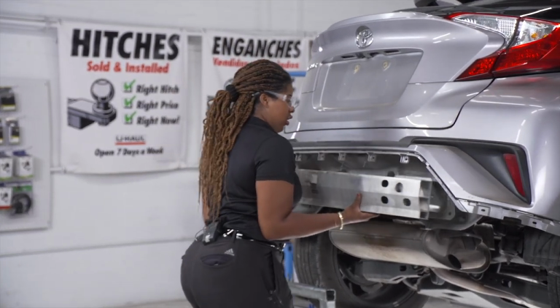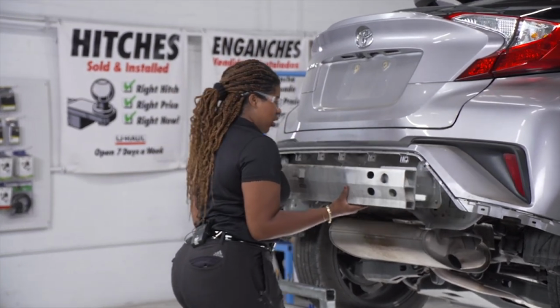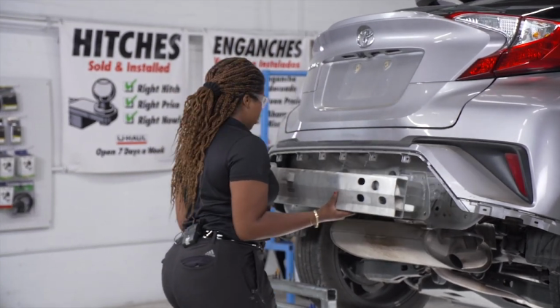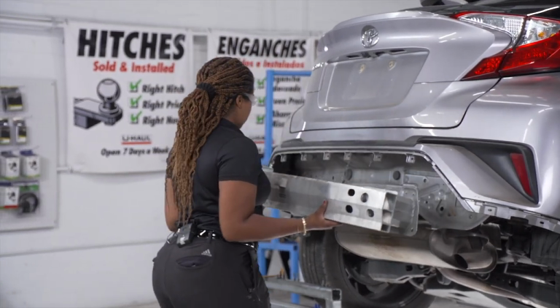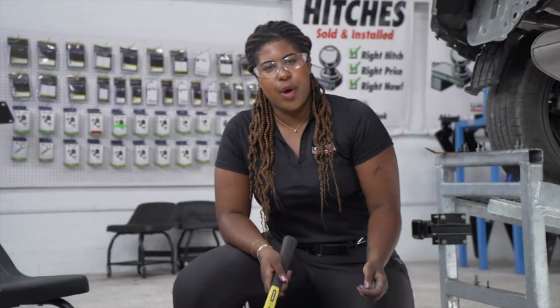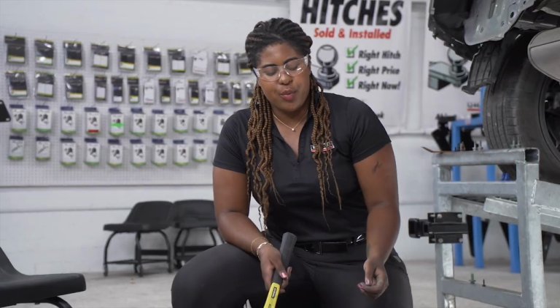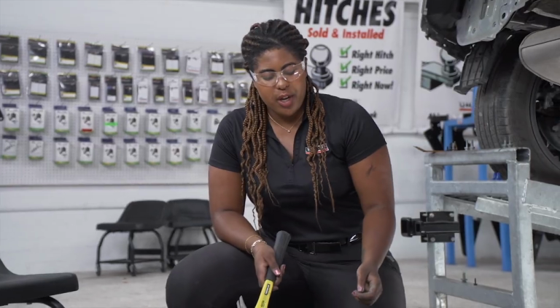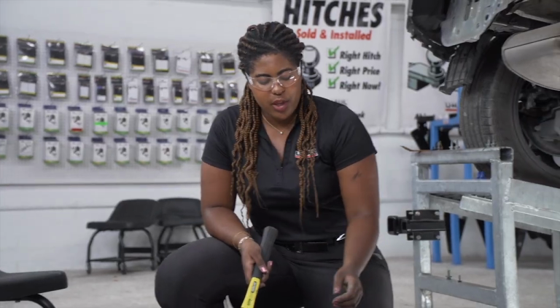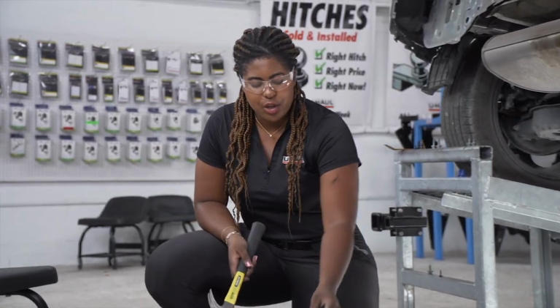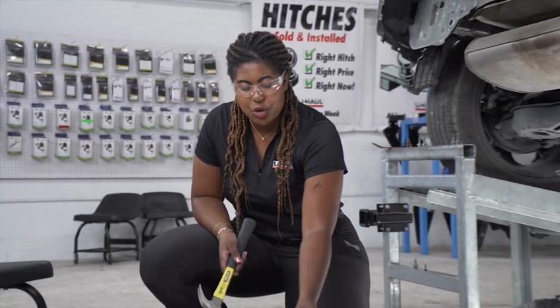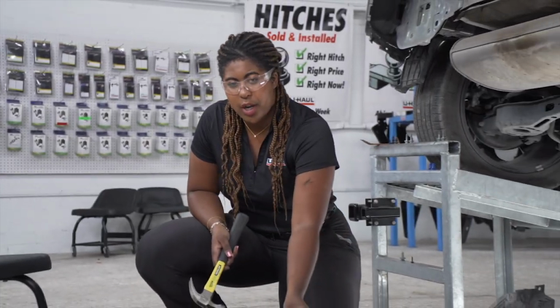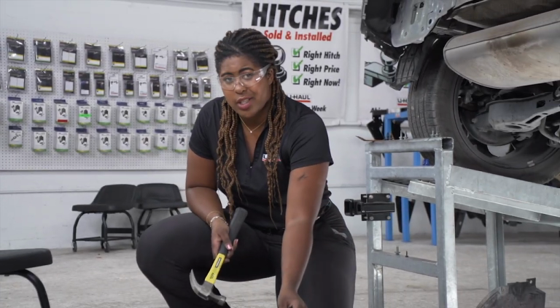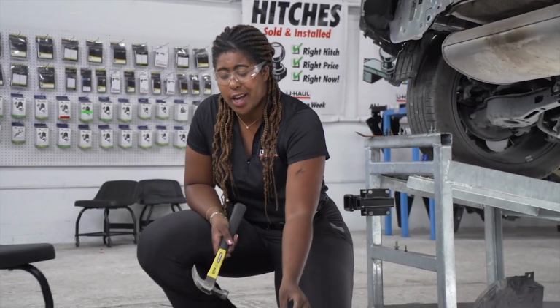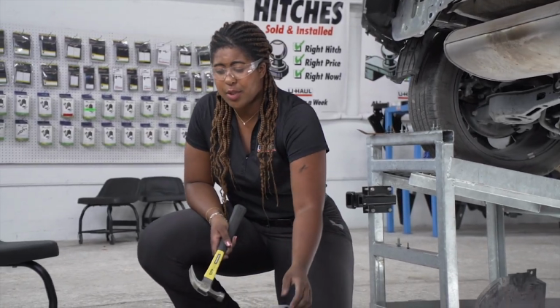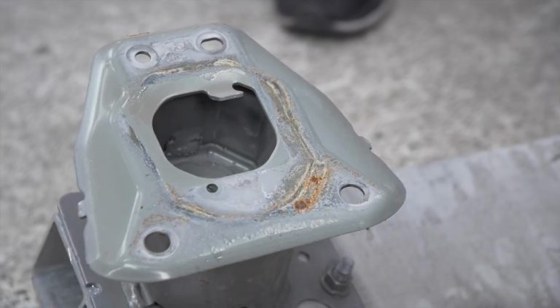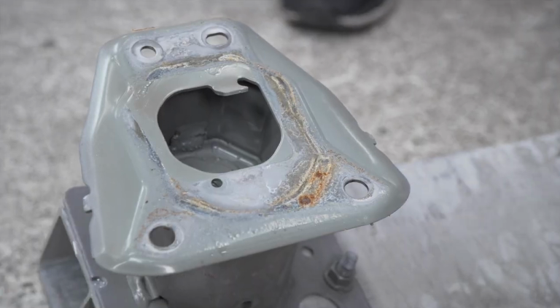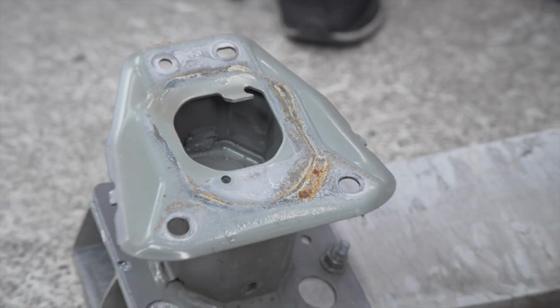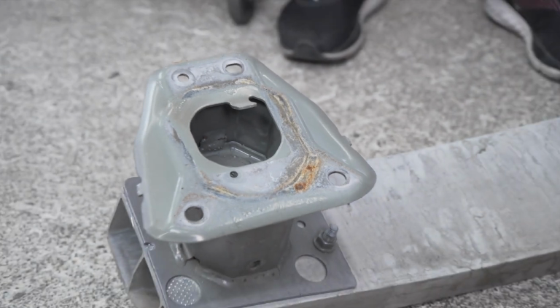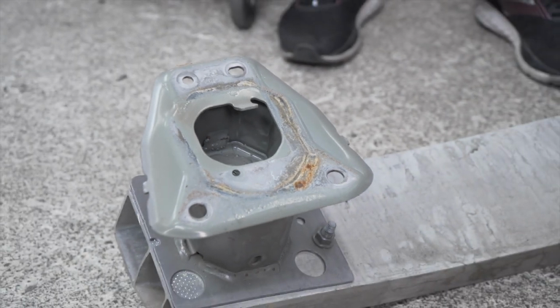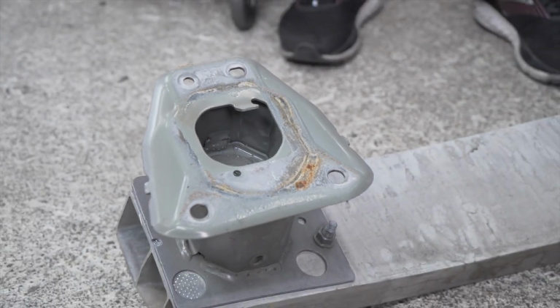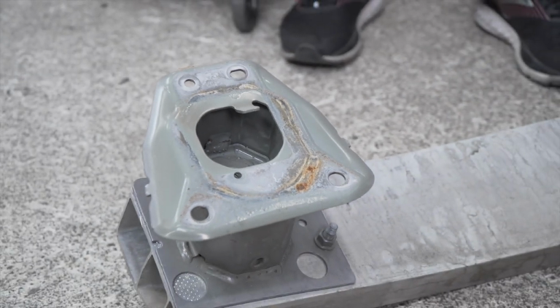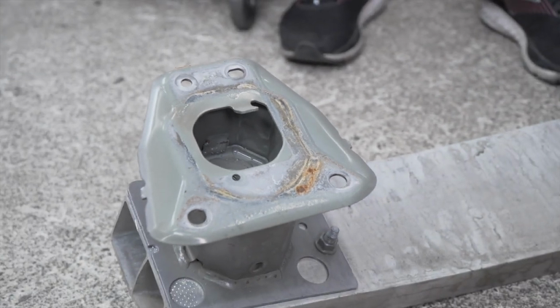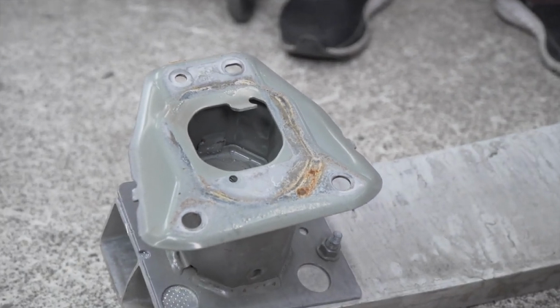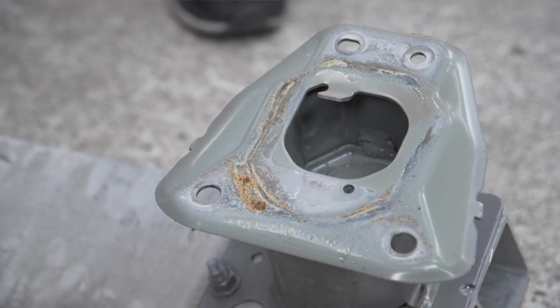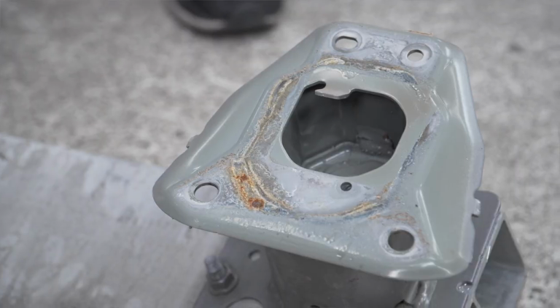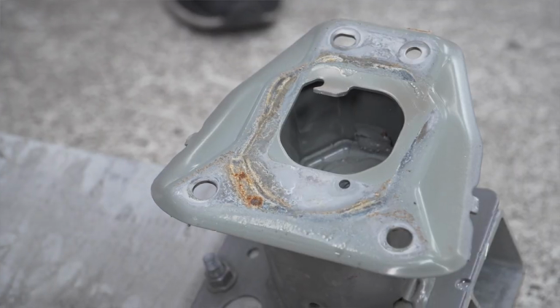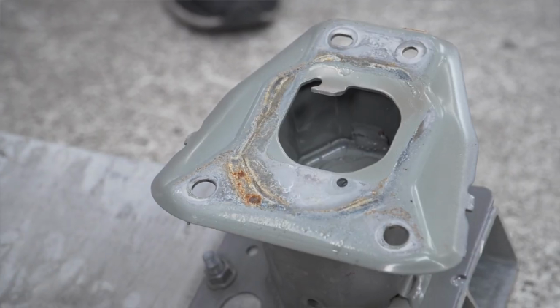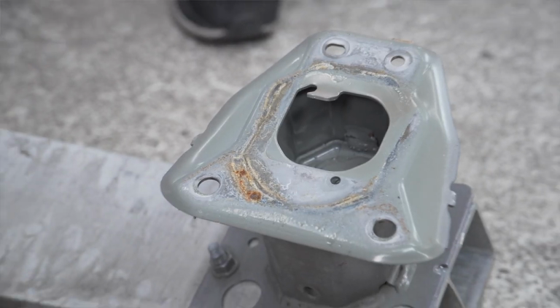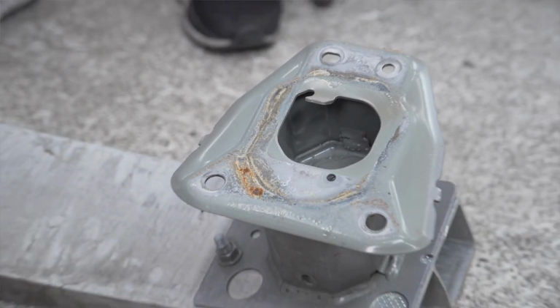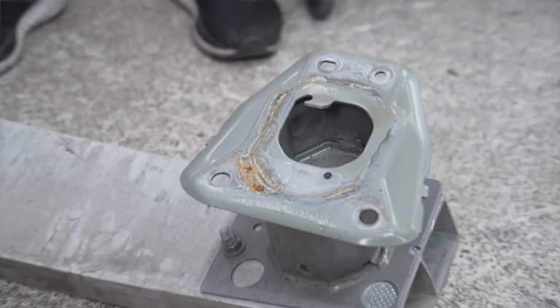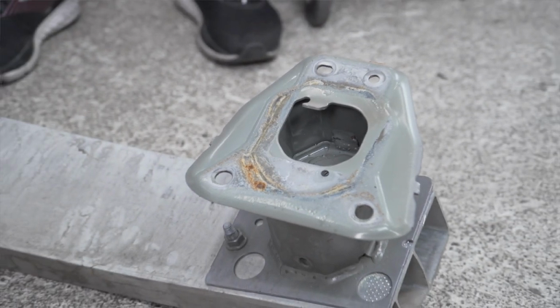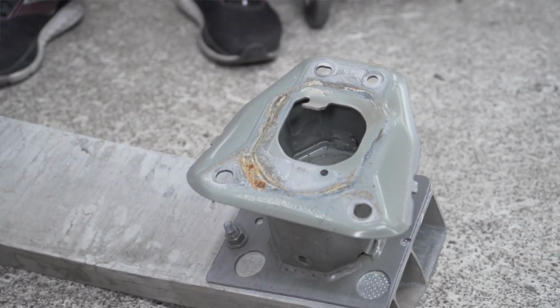On the back of the bumper beam, there are two metal tabs. These tabs need to be bent slightly inward using a hammer.